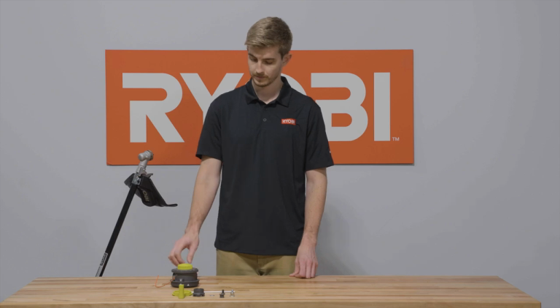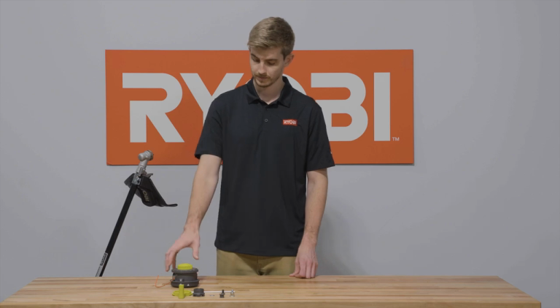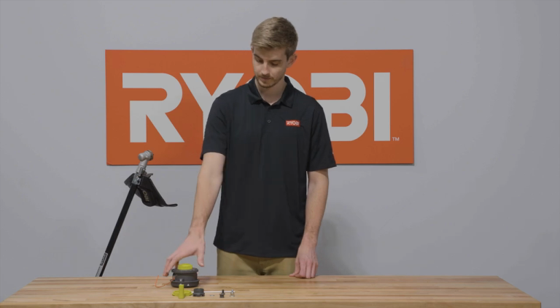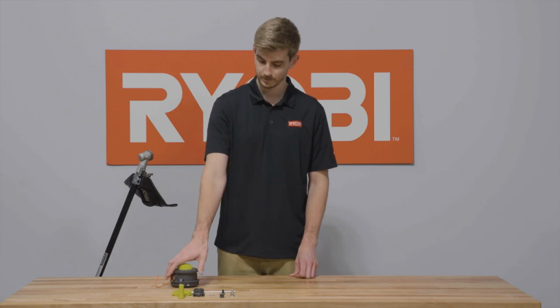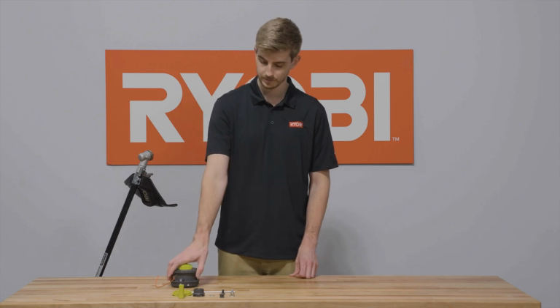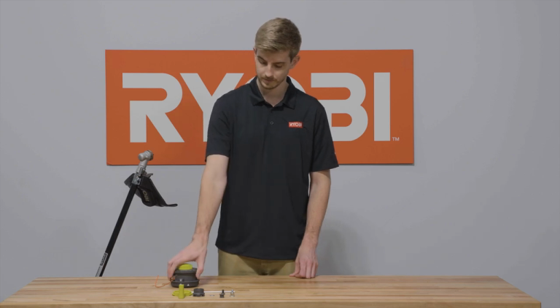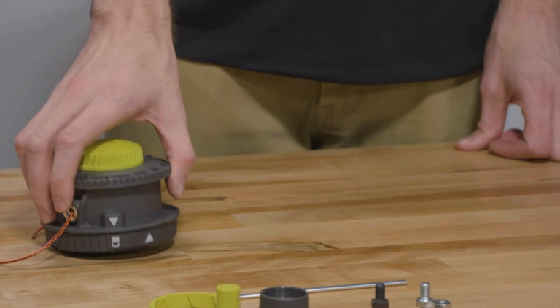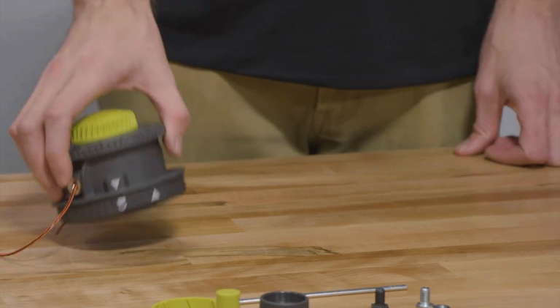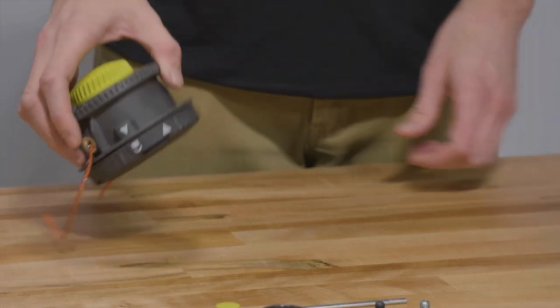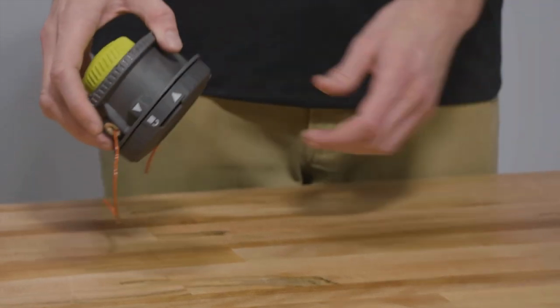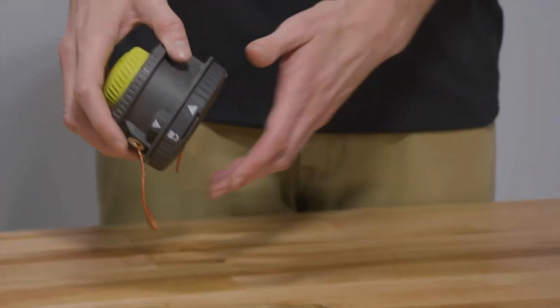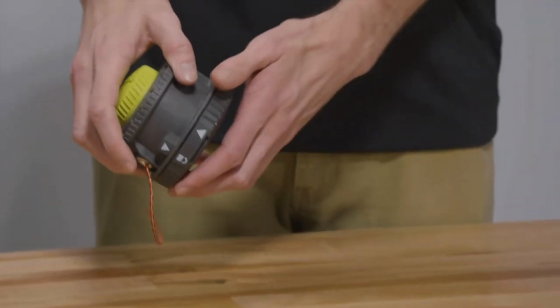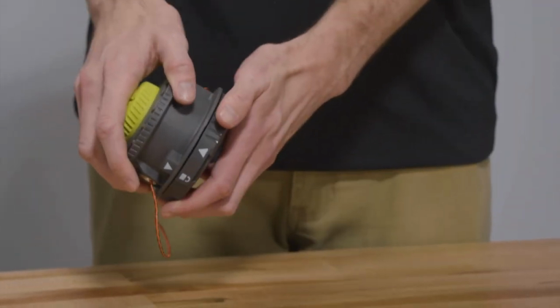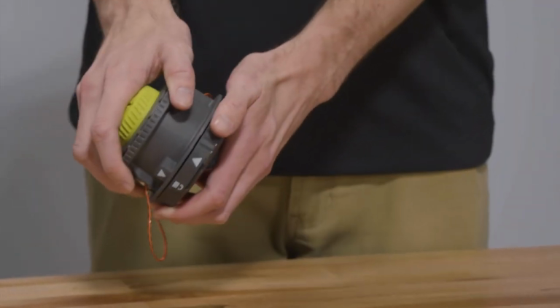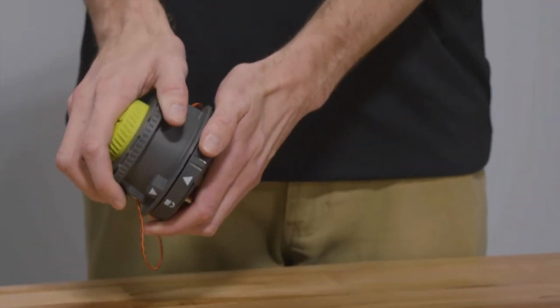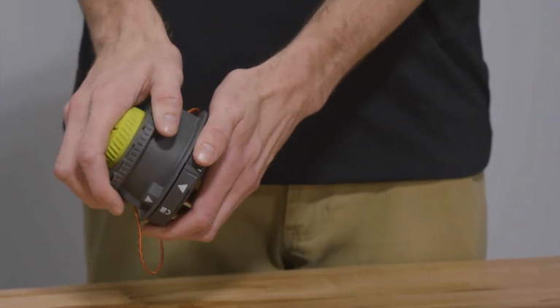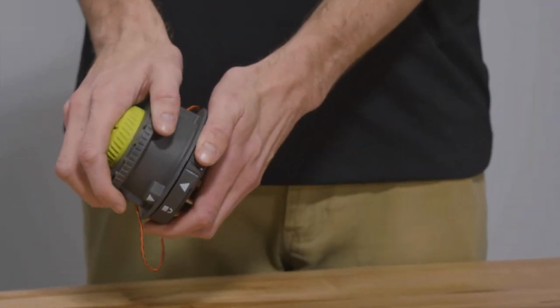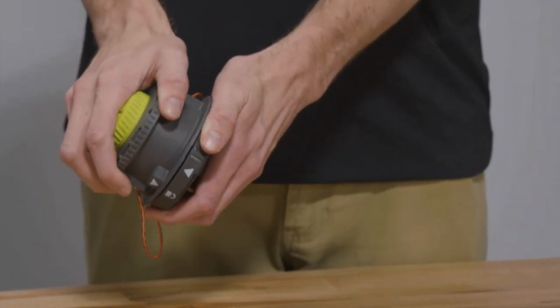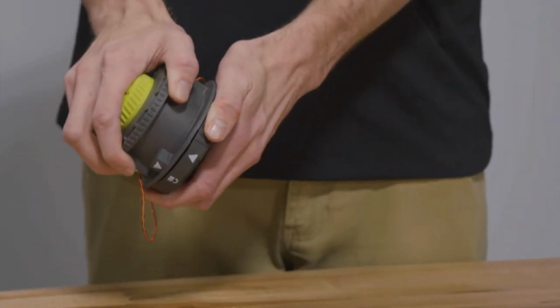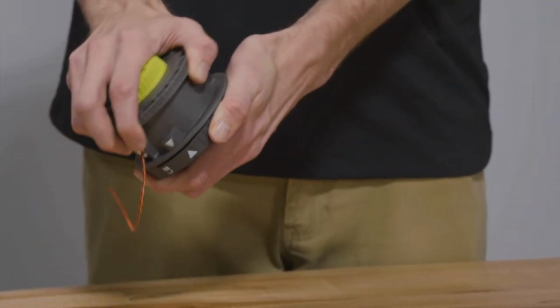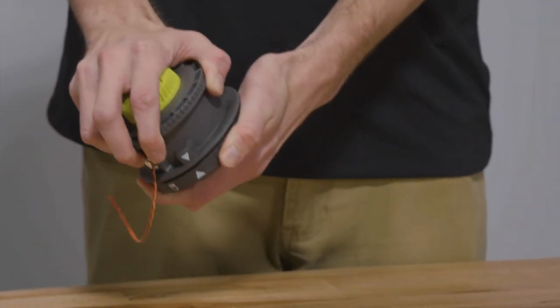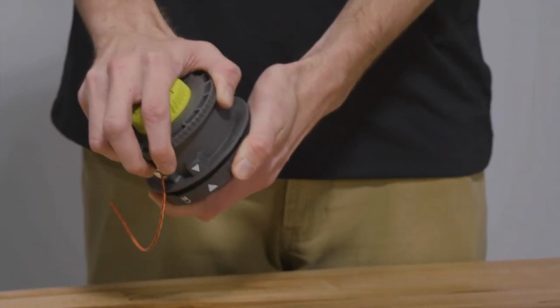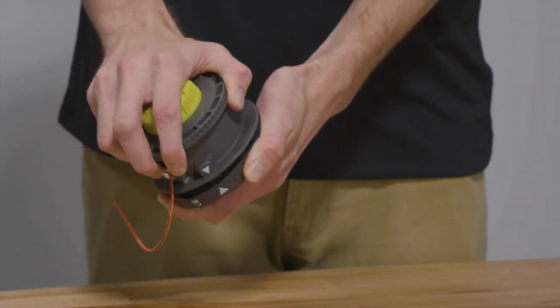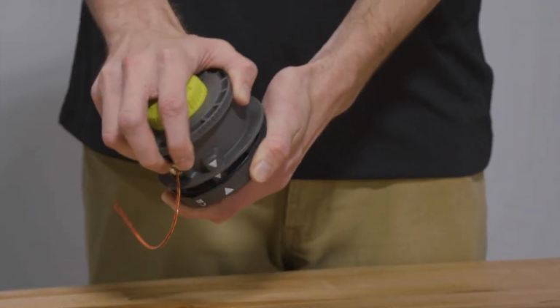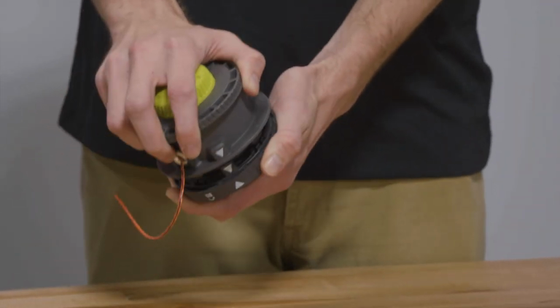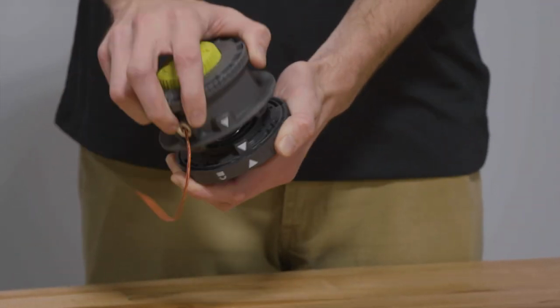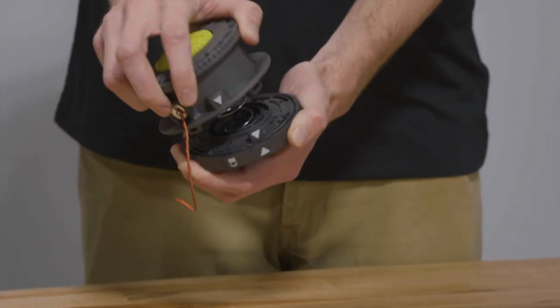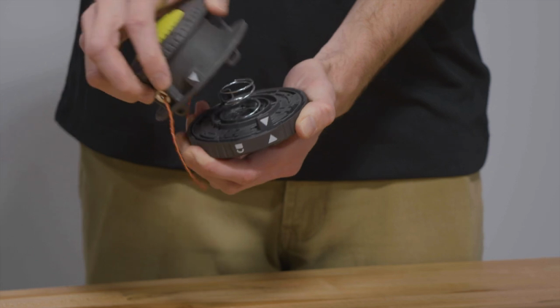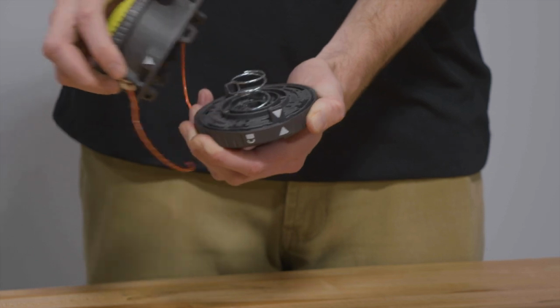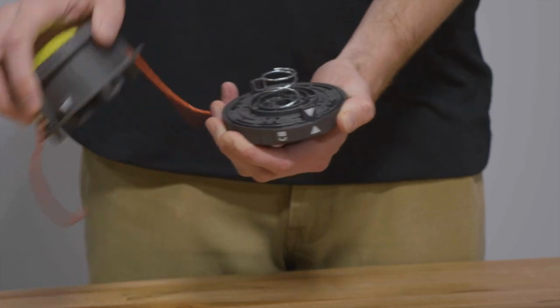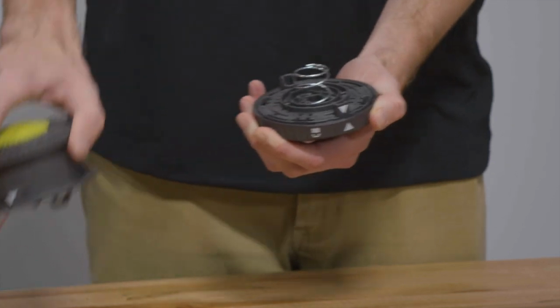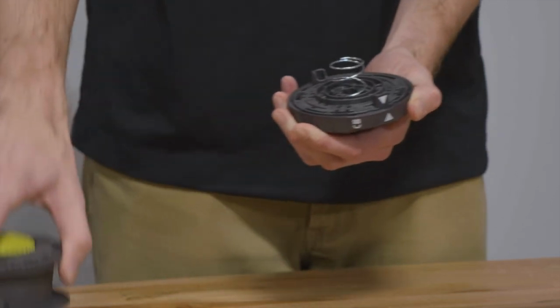Take apart the housing by pushing together and rotating the upper housing counterclockwise until the arrows align, then pull apart.